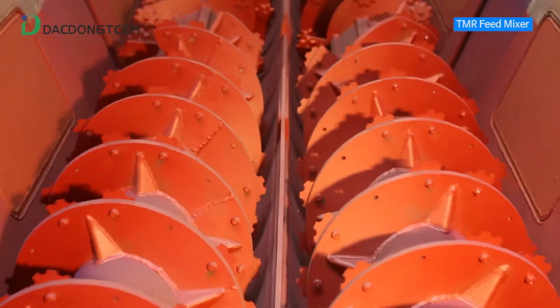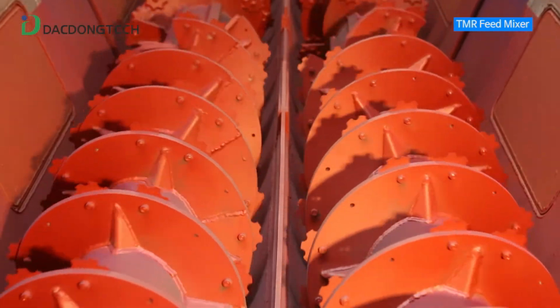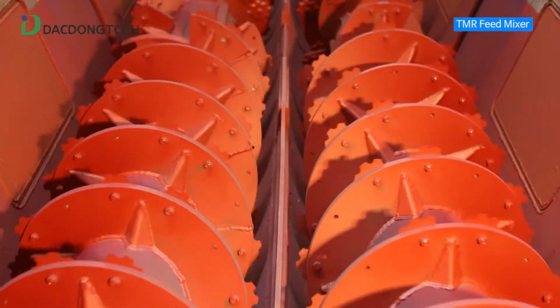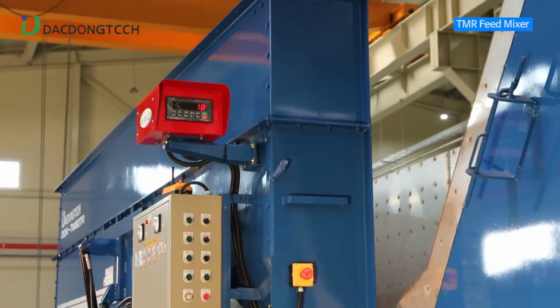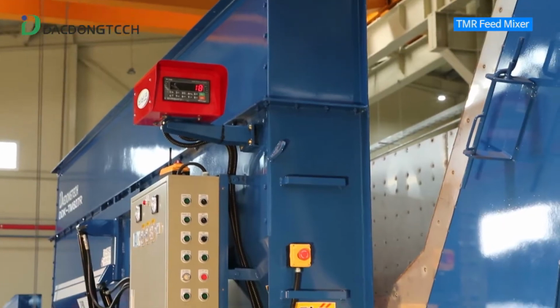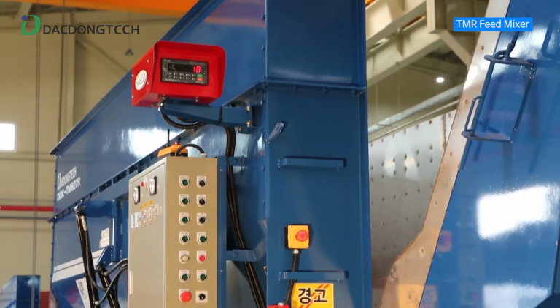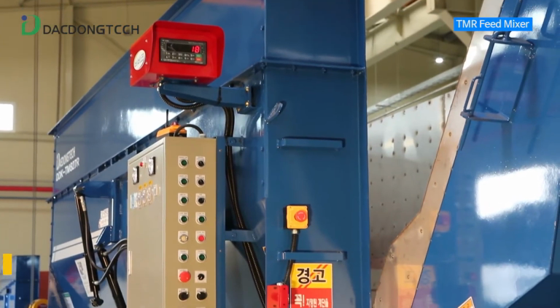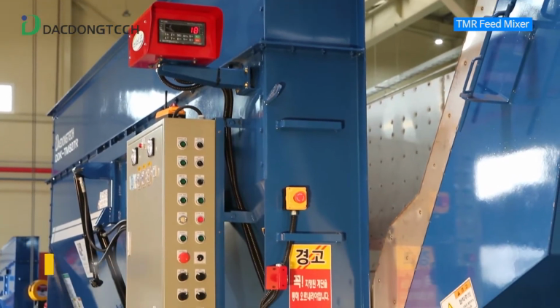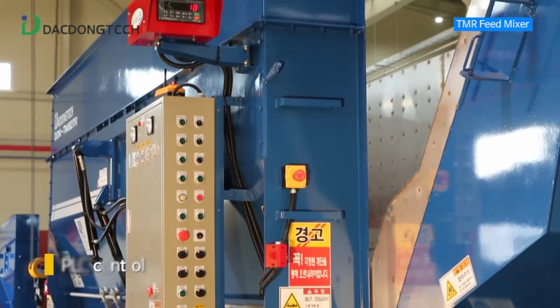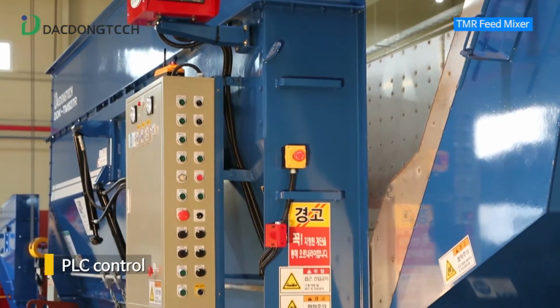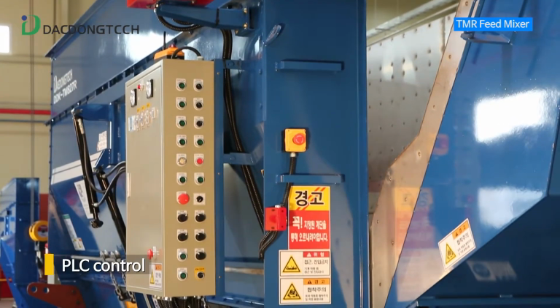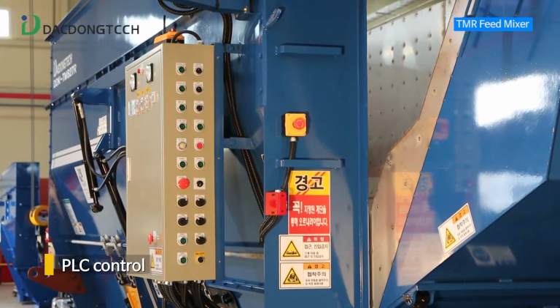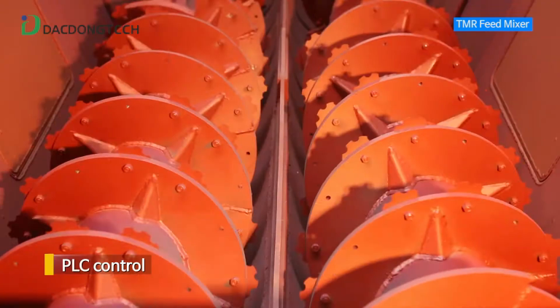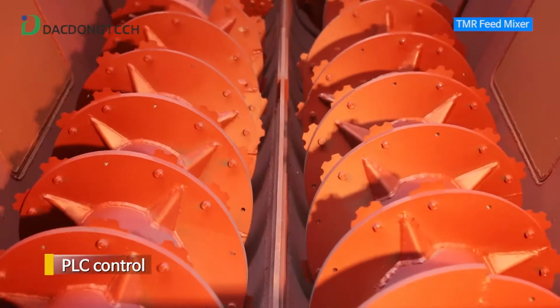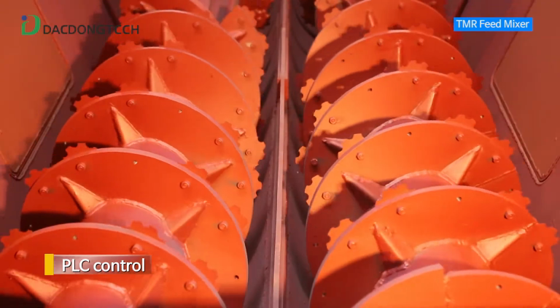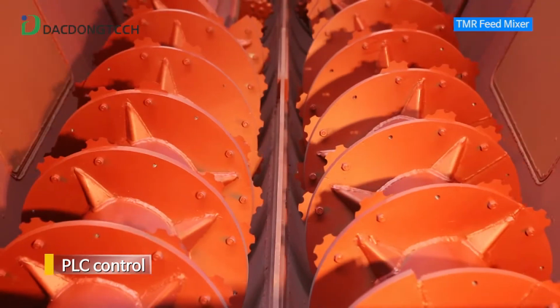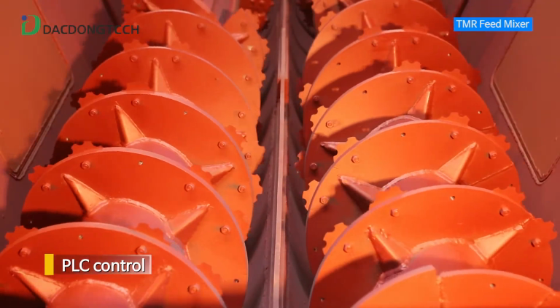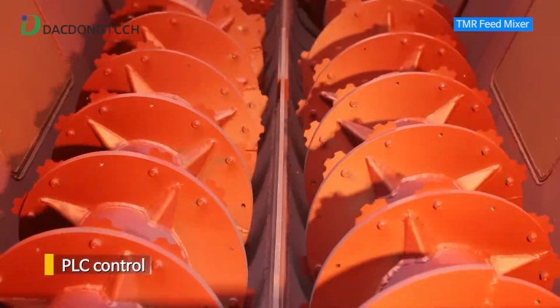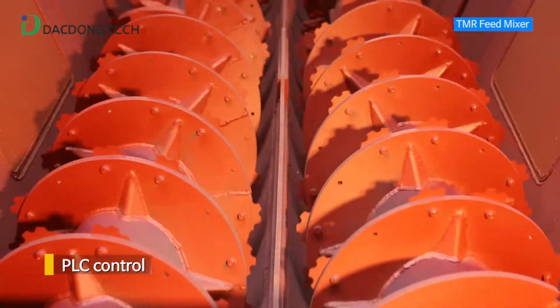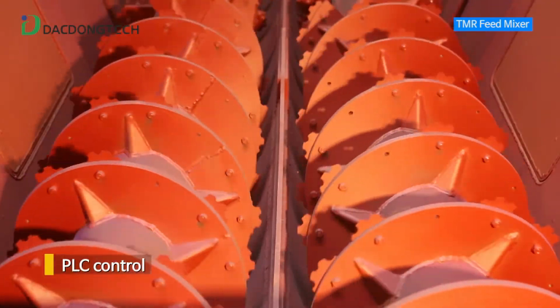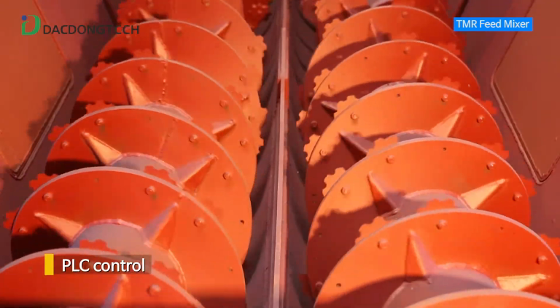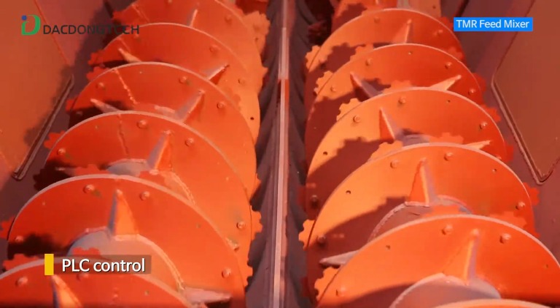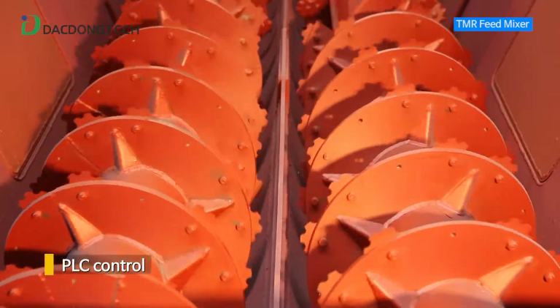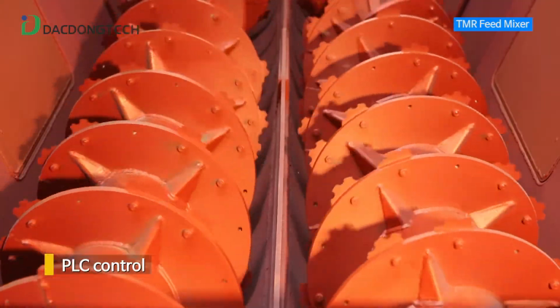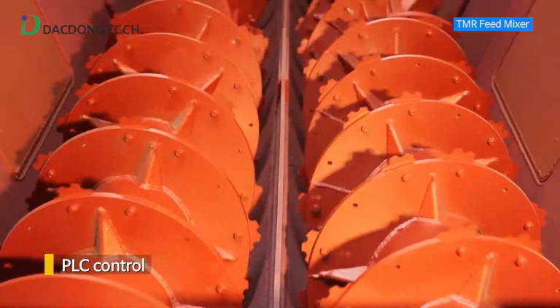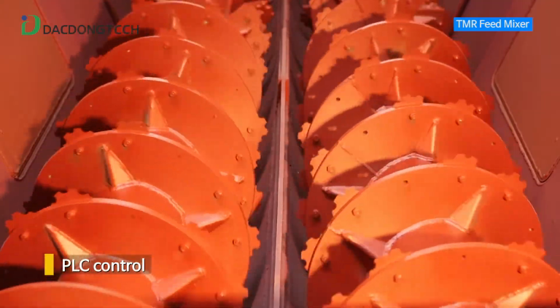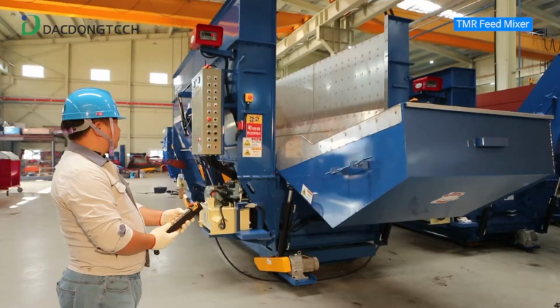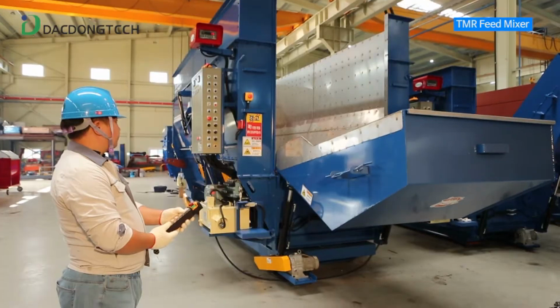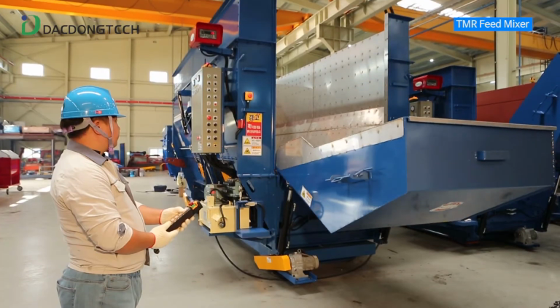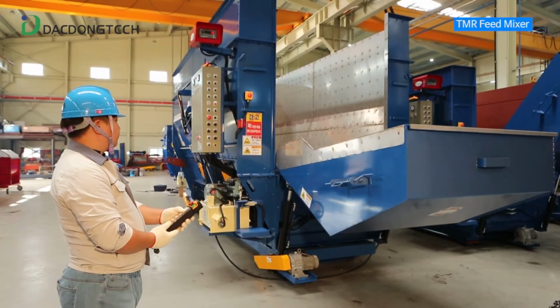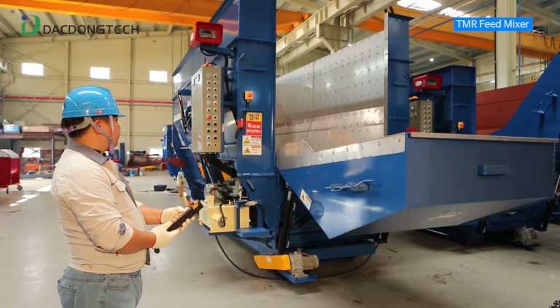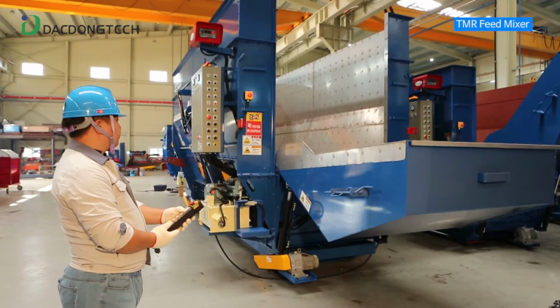Also, the automatic forward/reverse function through PLC control prevents damage to the machine due to the load when mixing.